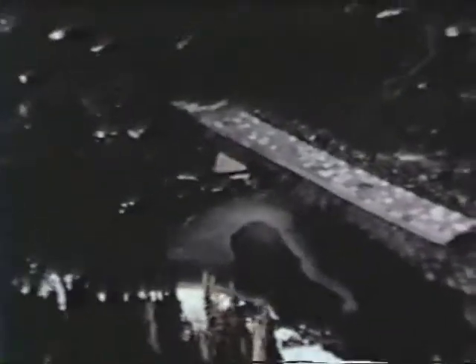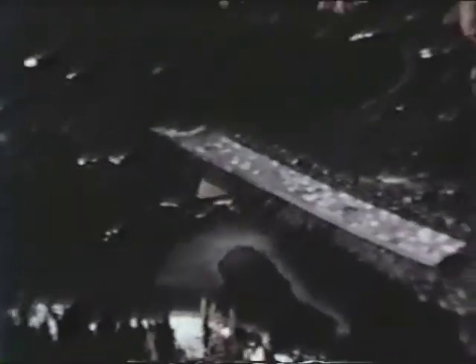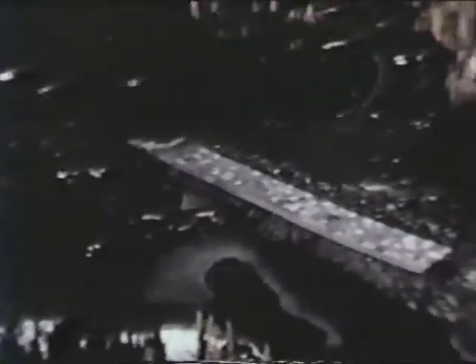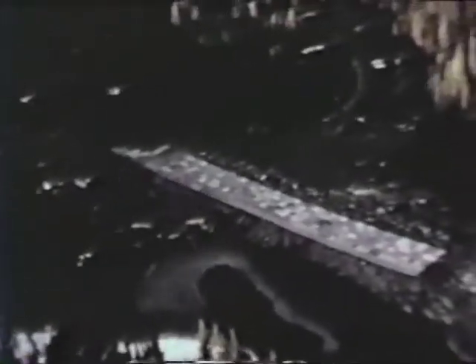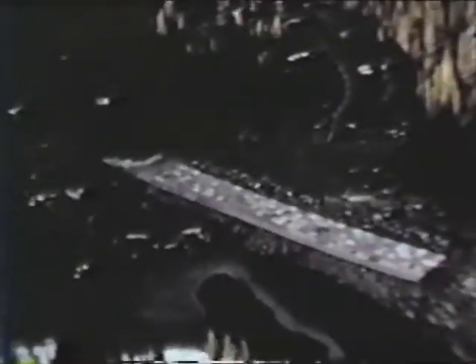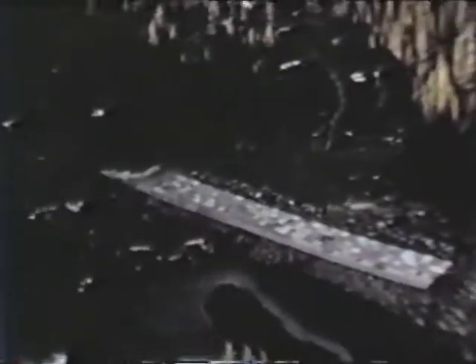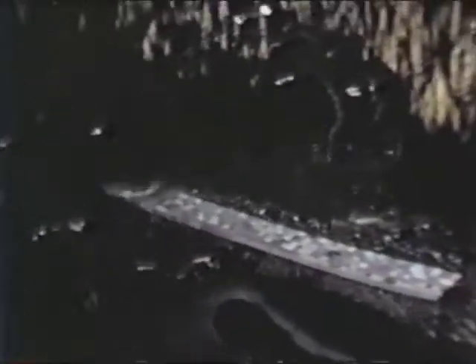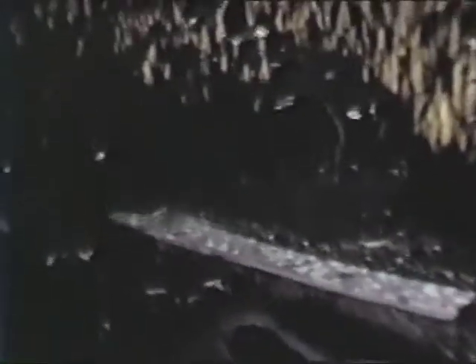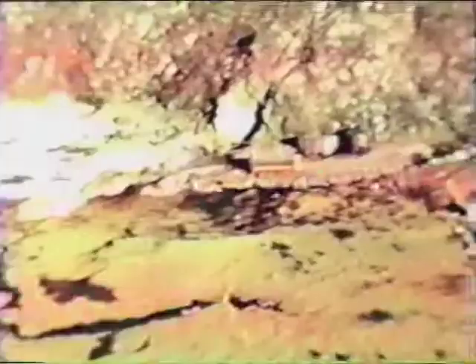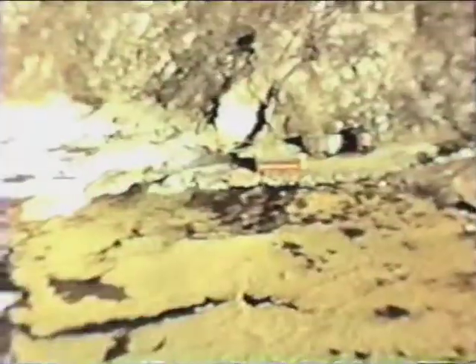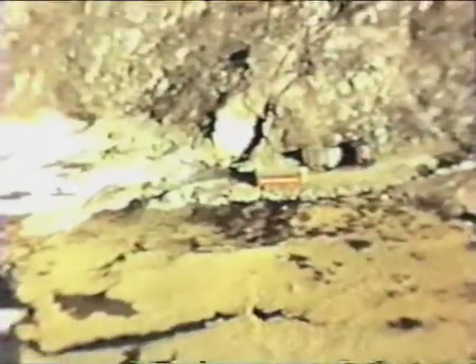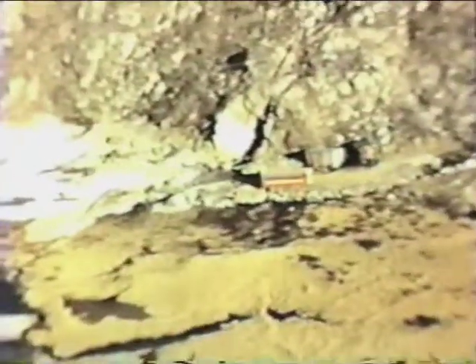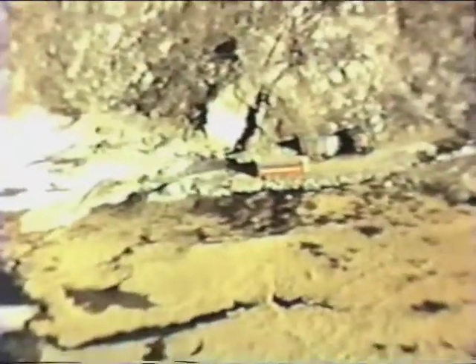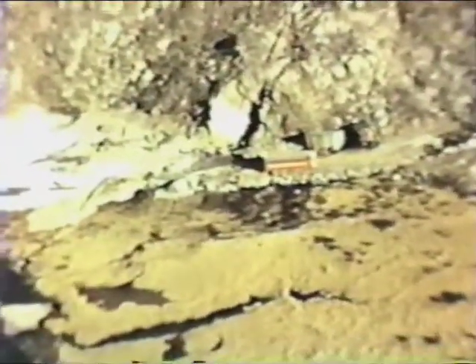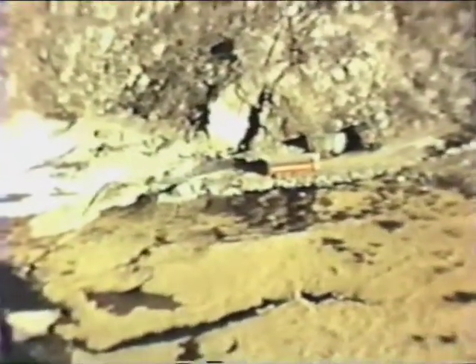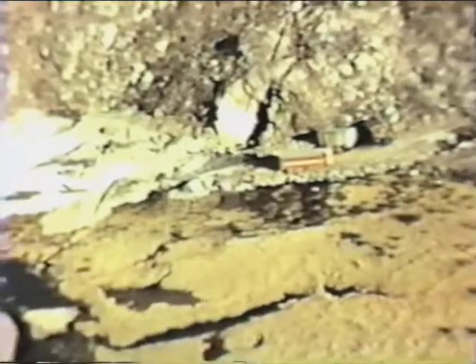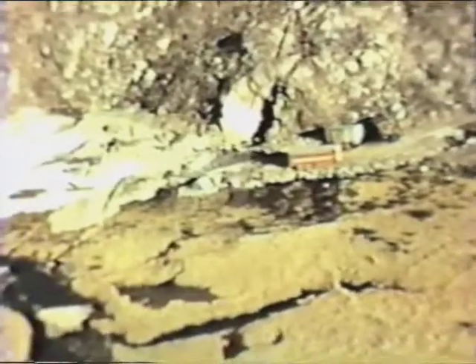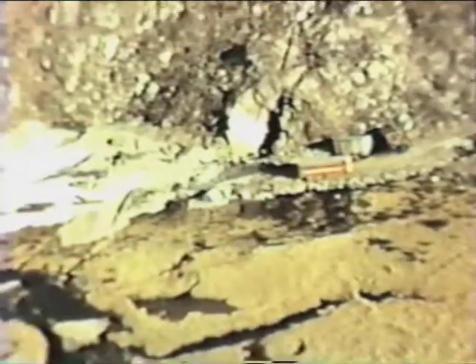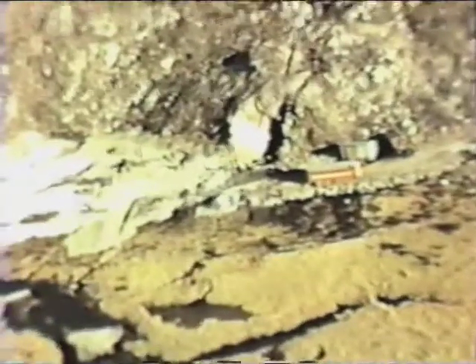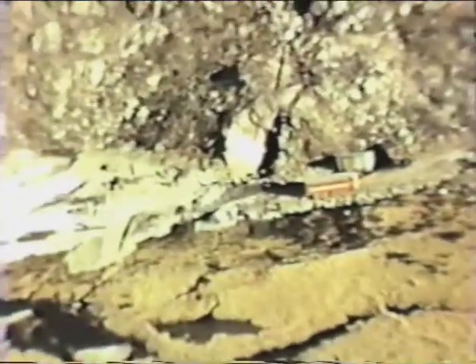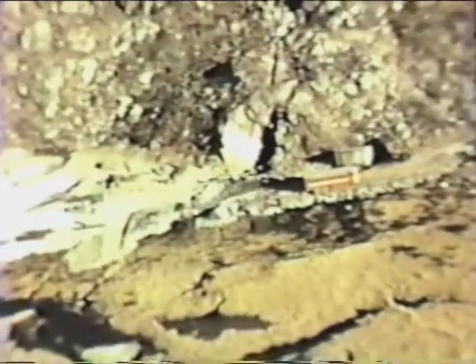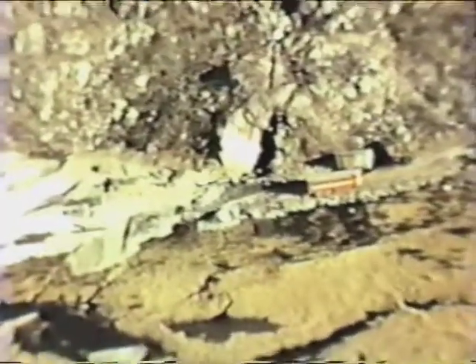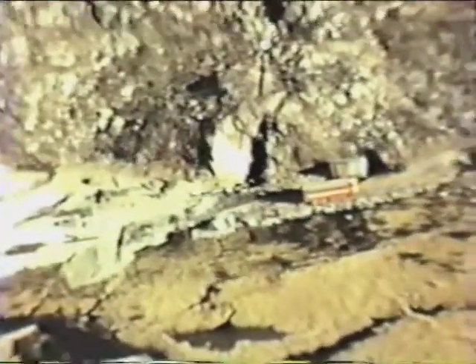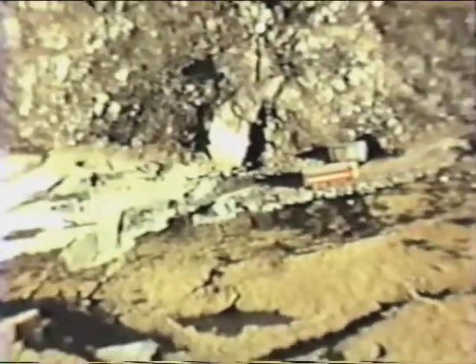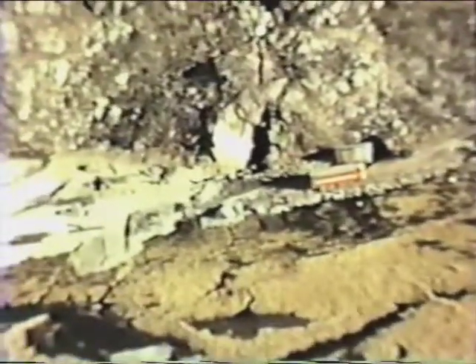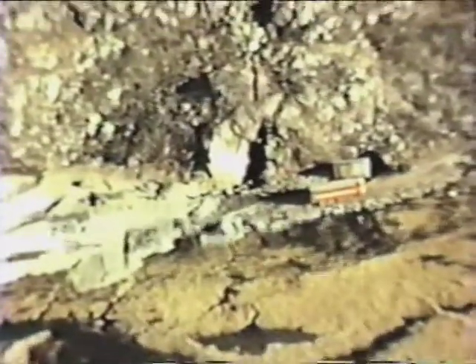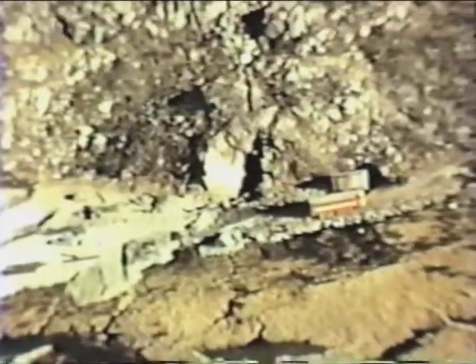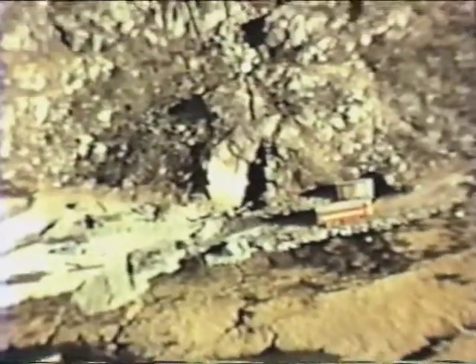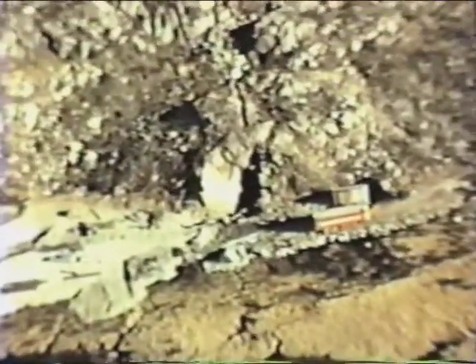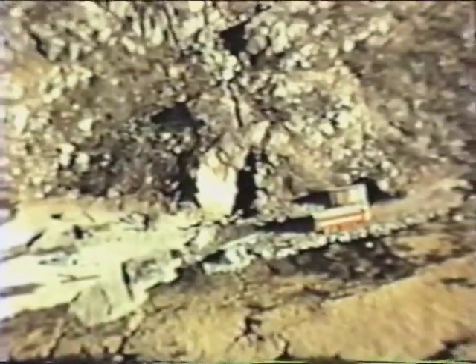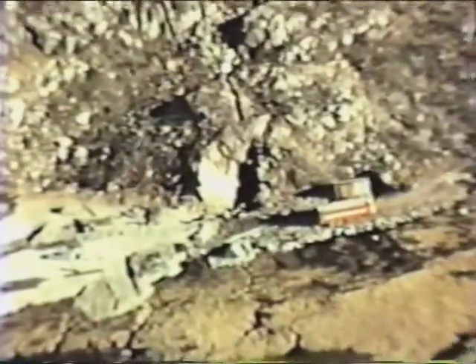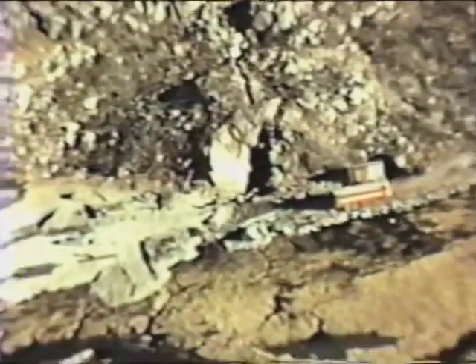The upstream portal of the four-and-a-quarter-million-dollar Homestake Tunnel, which is five and a half miles long, is near that red trailer.